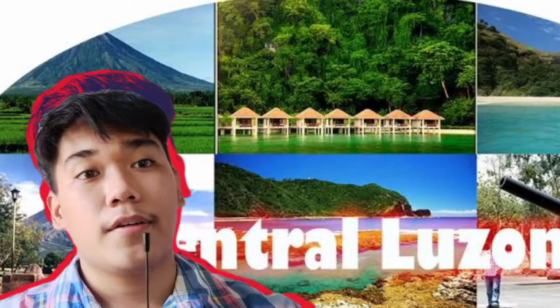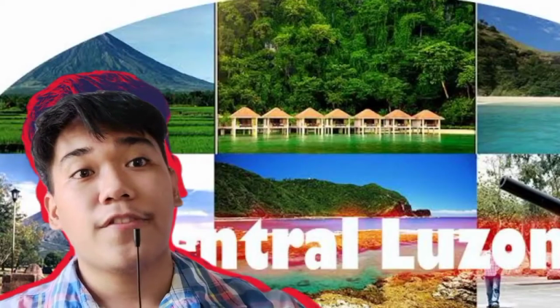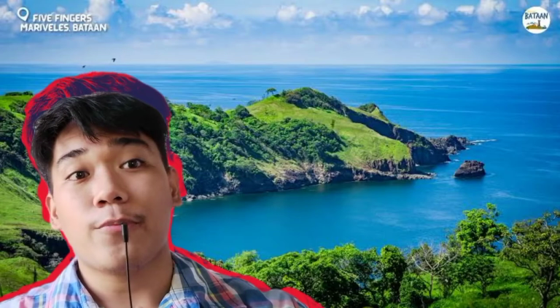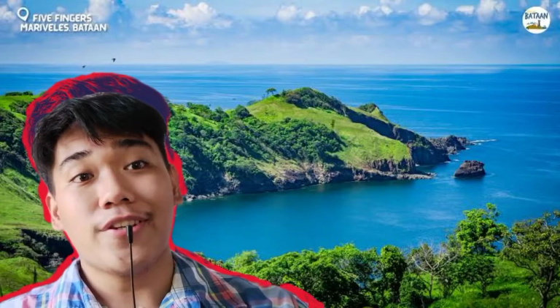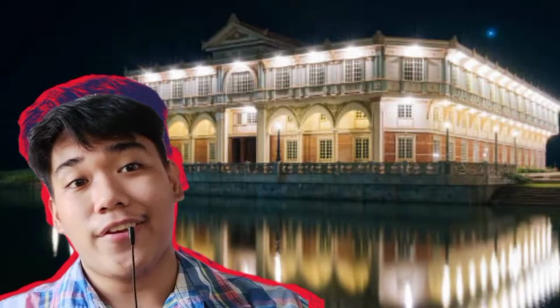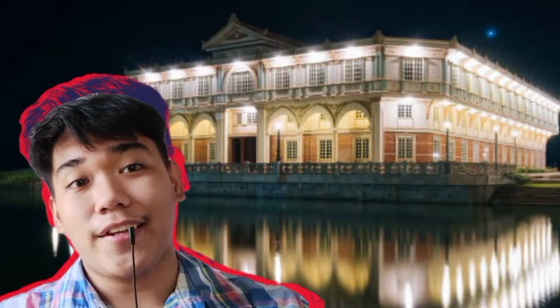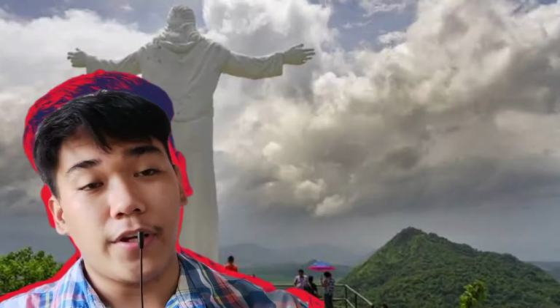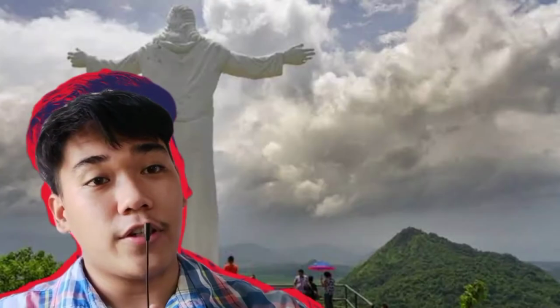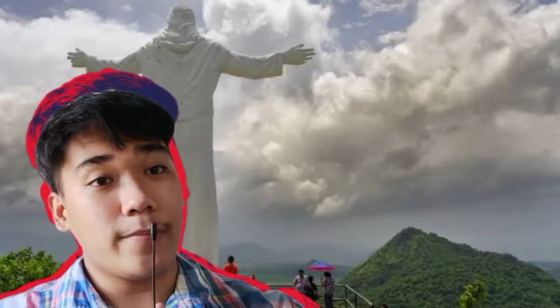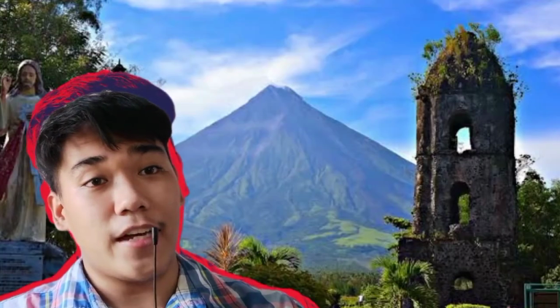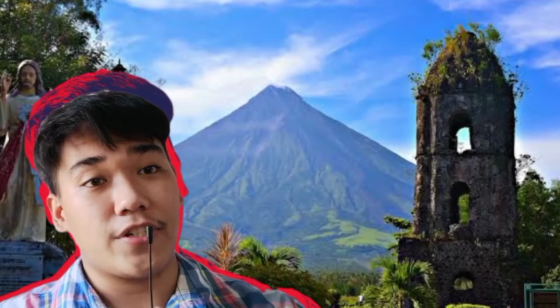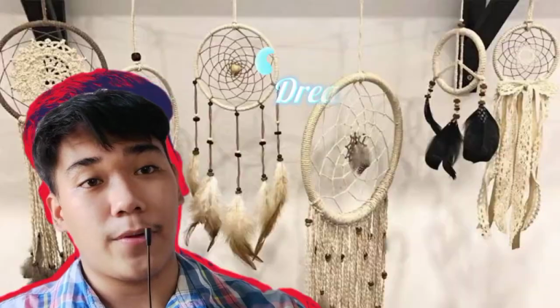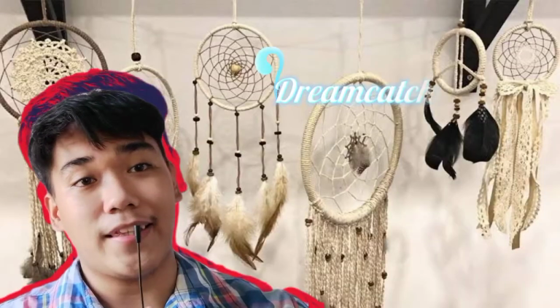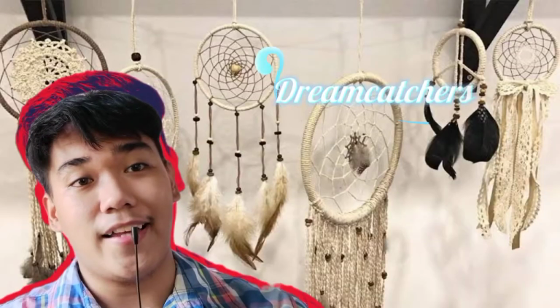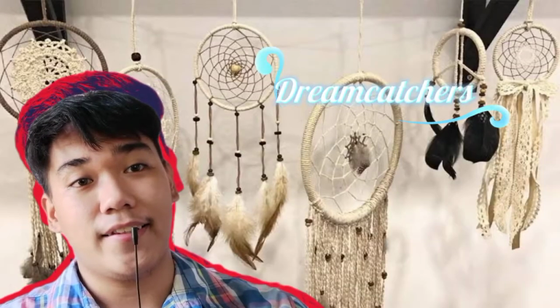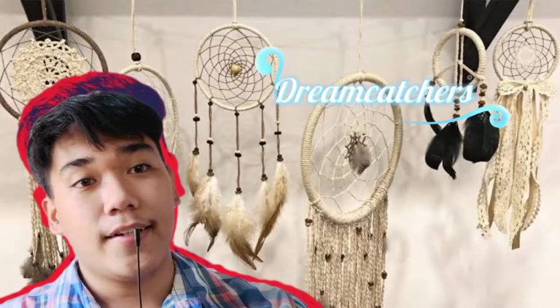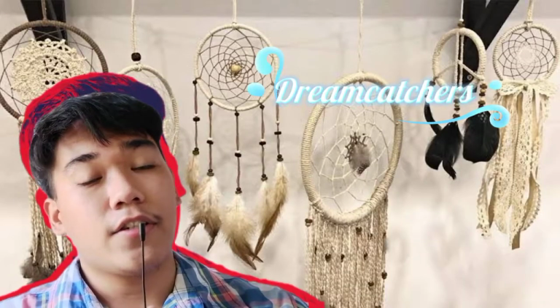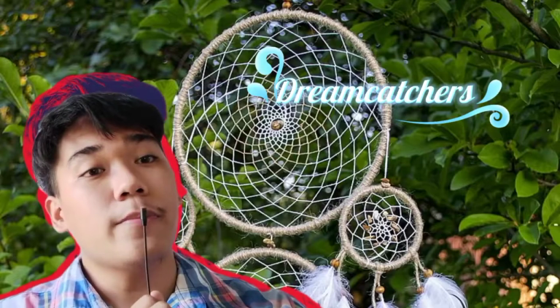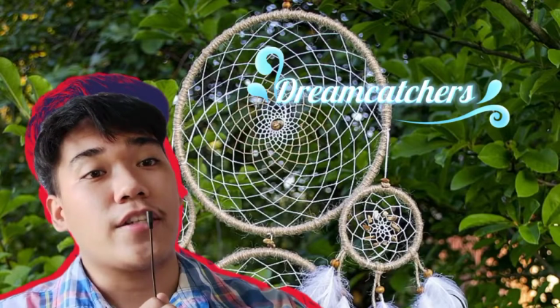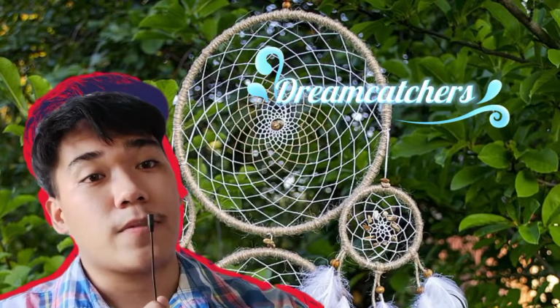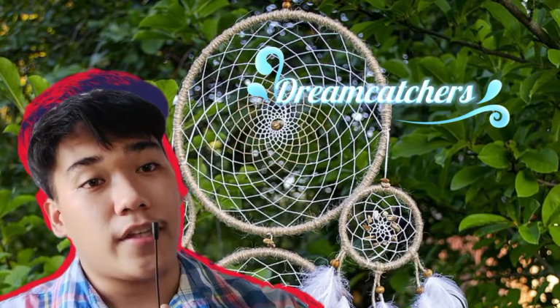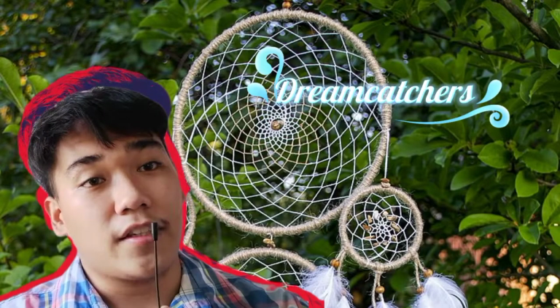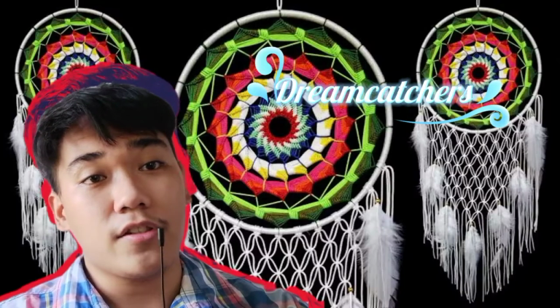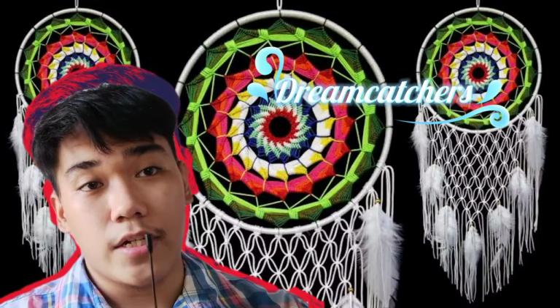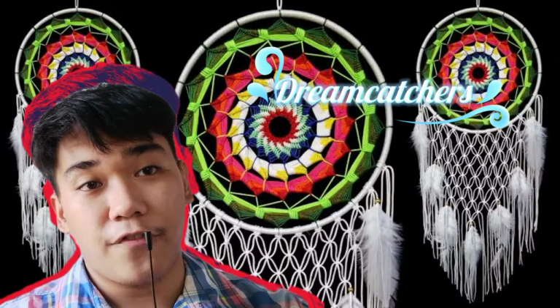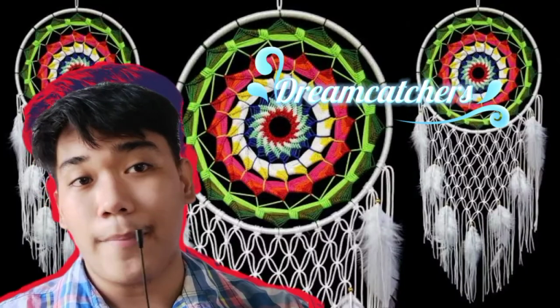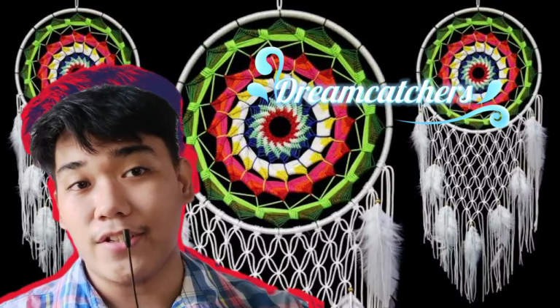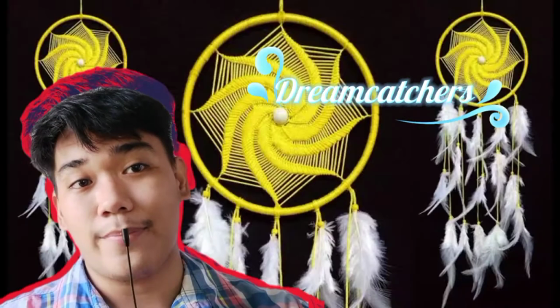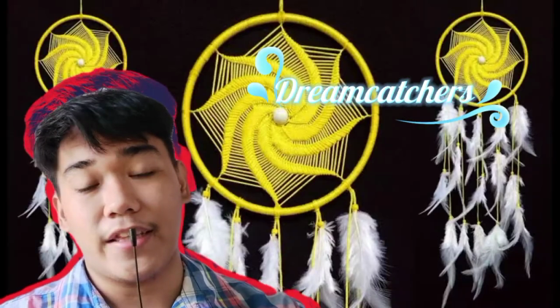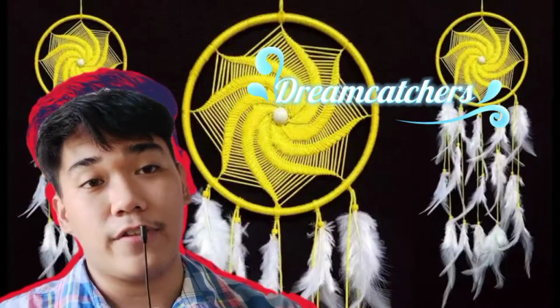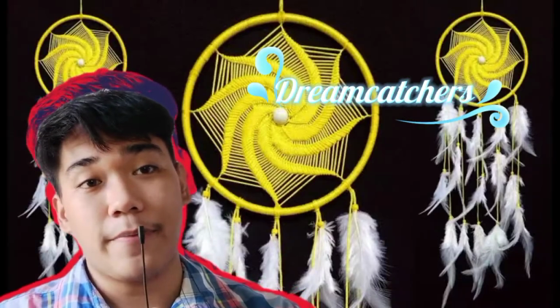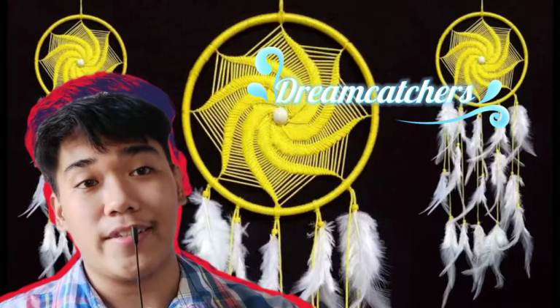From Region 3, we have the Dreamcatchers from Bataan. The Dreamcatchers protect the children from bad dreams and evil spirits.